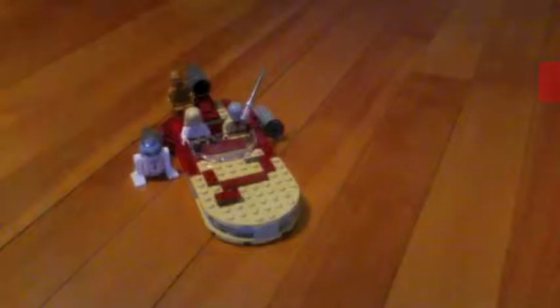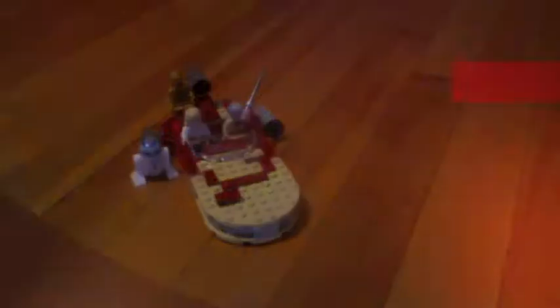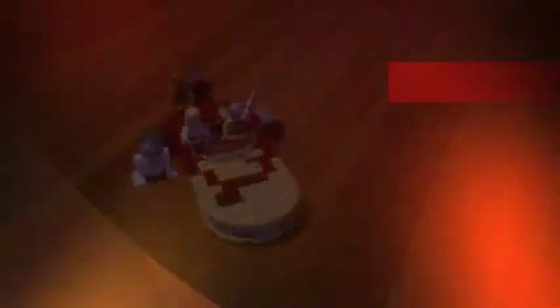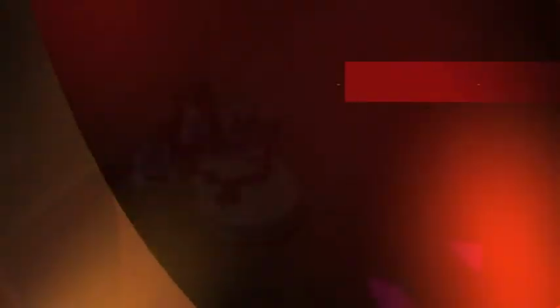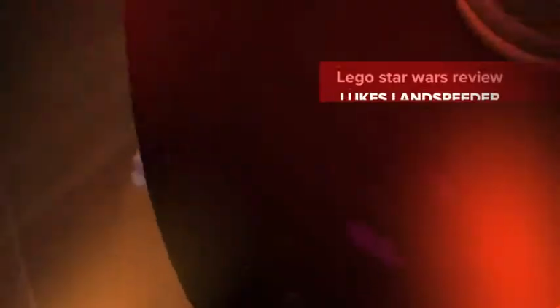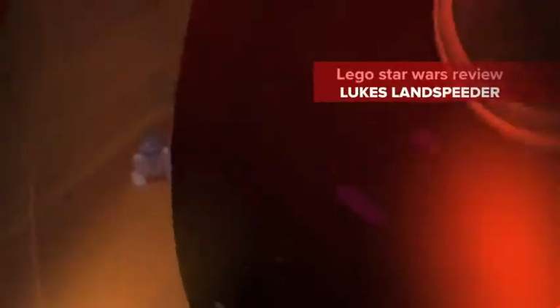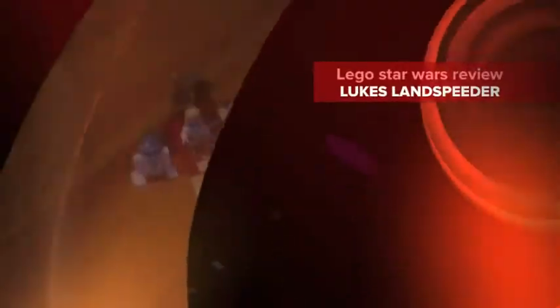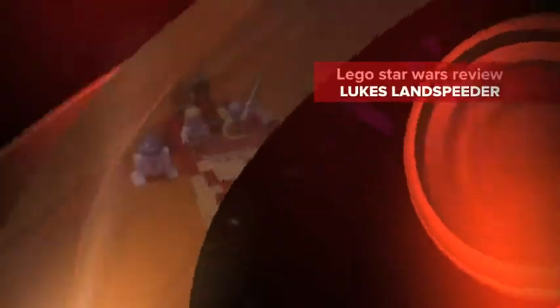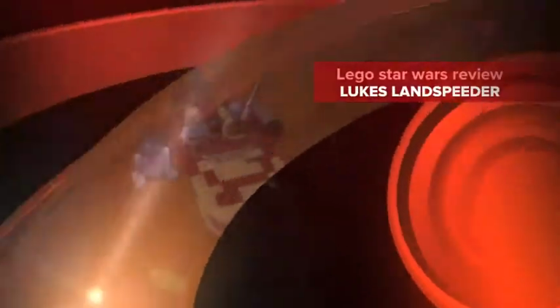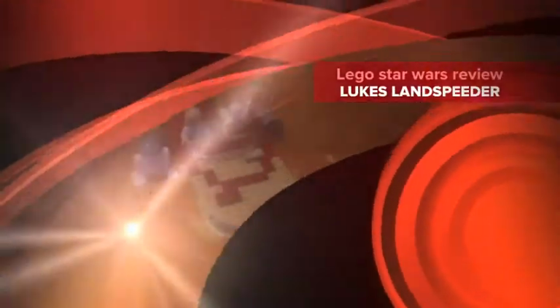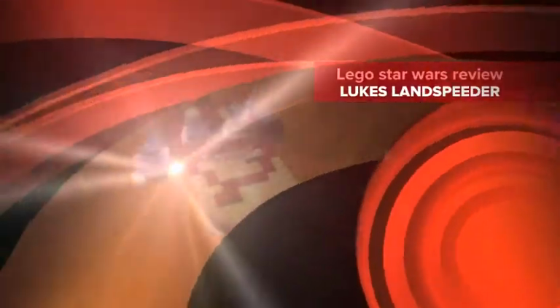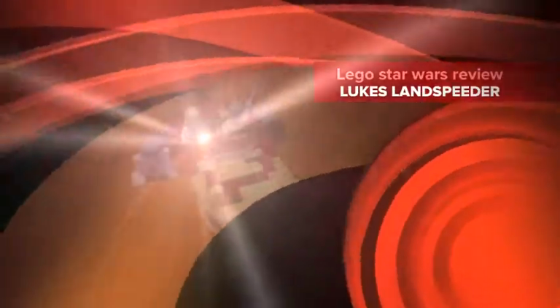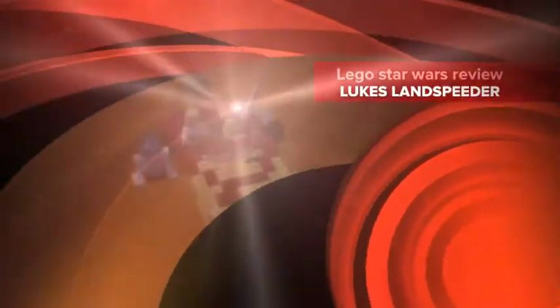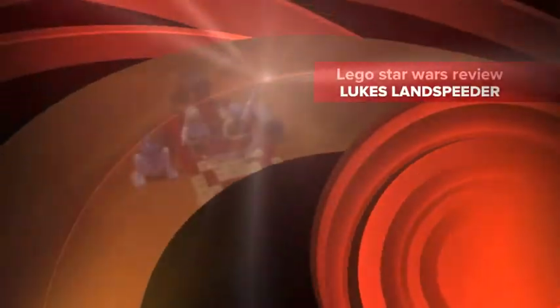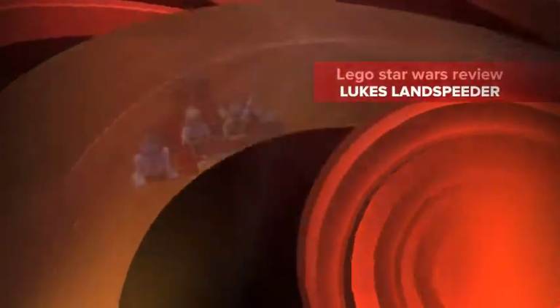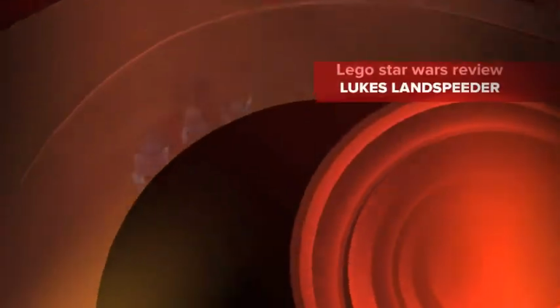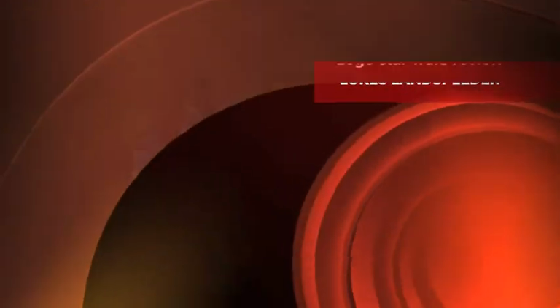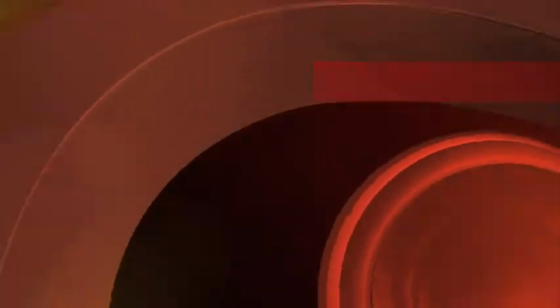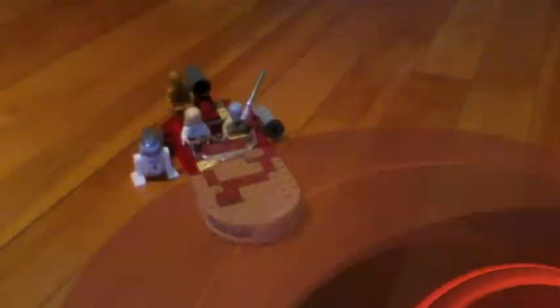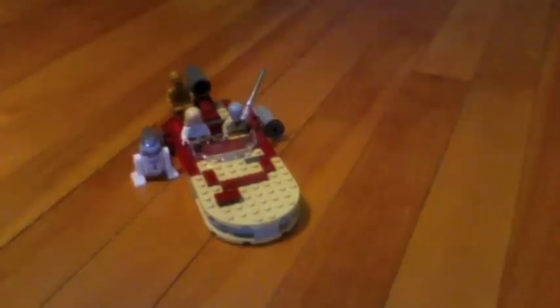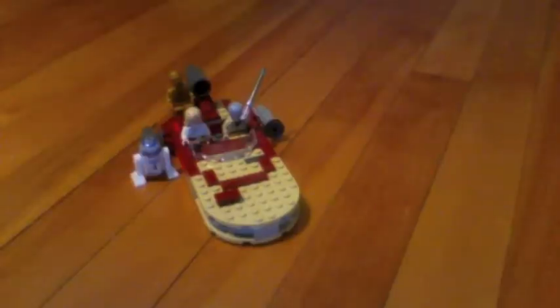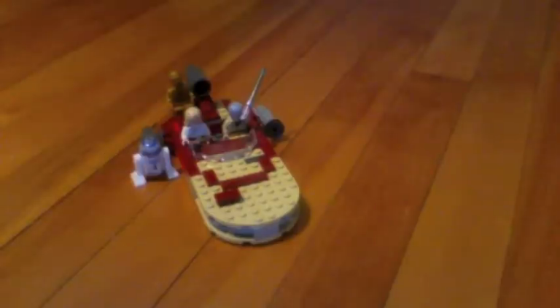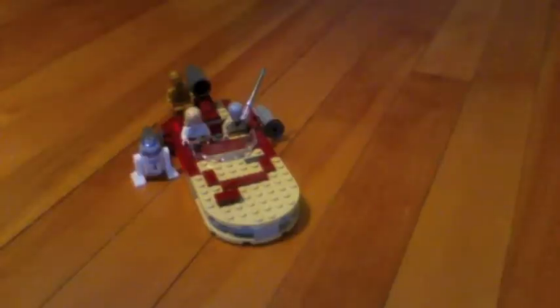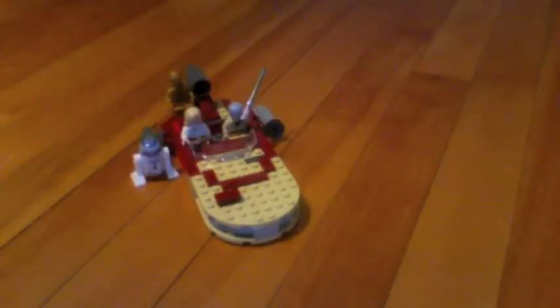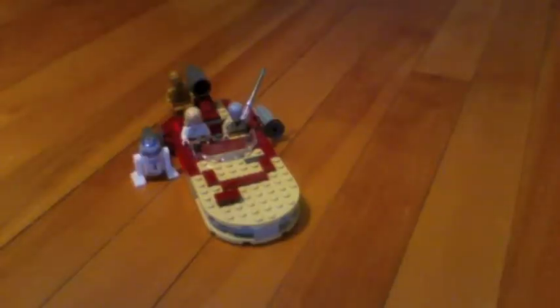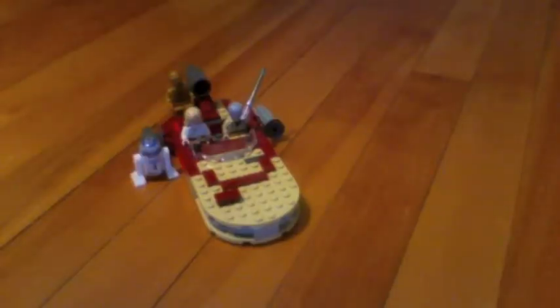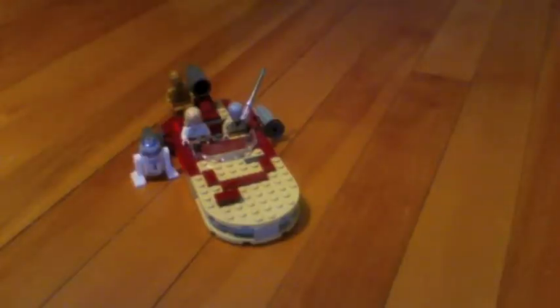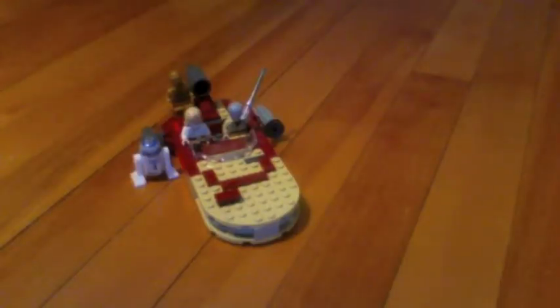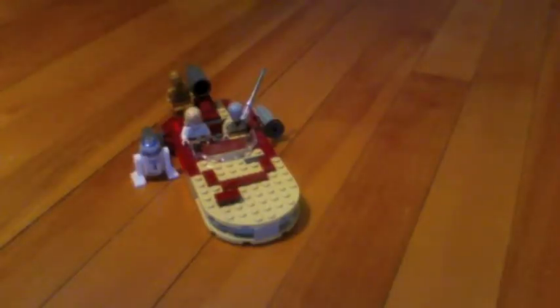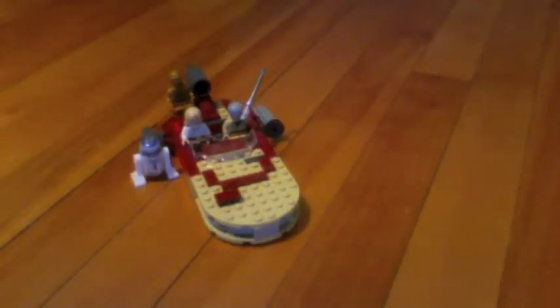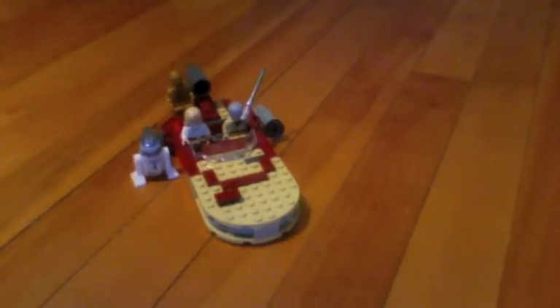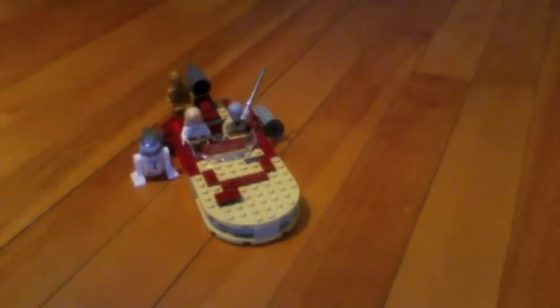Alex here, and I'm going to be bringing you a review of Luke's Landspeeder.